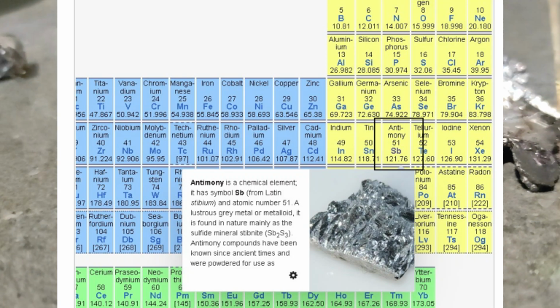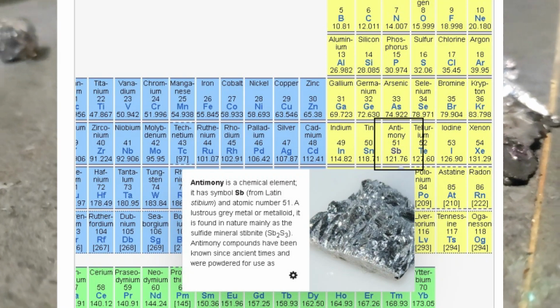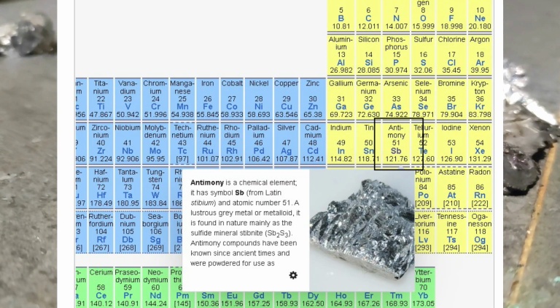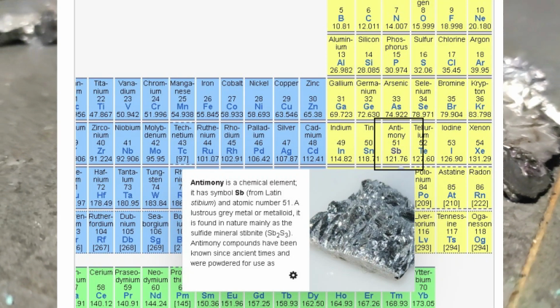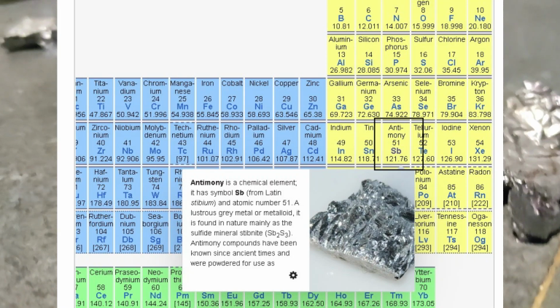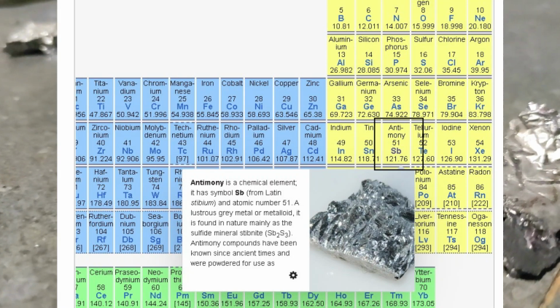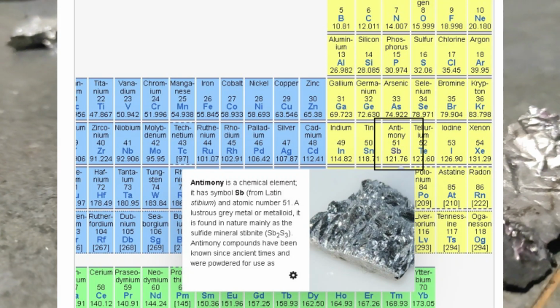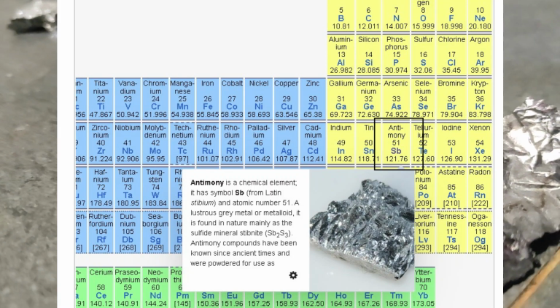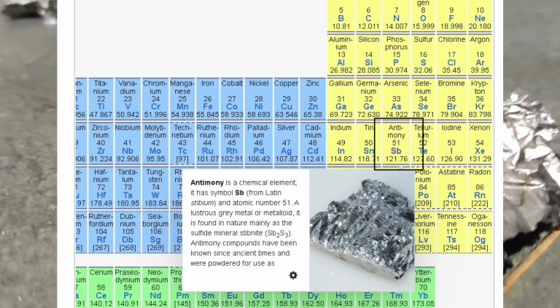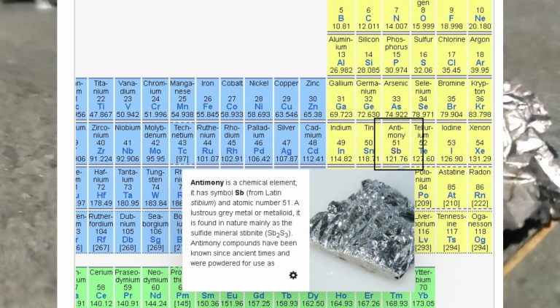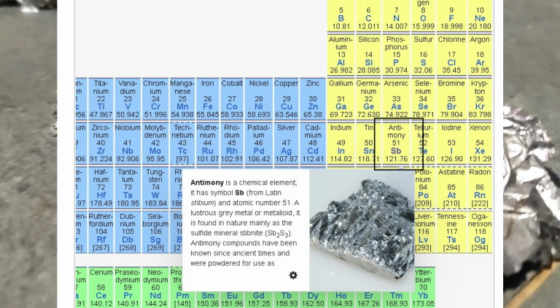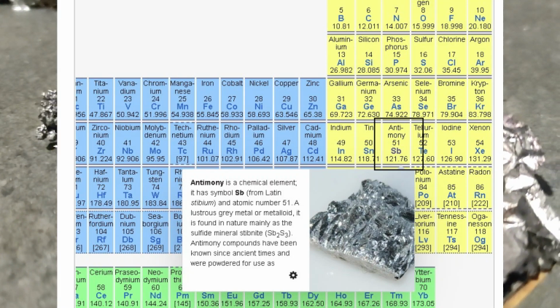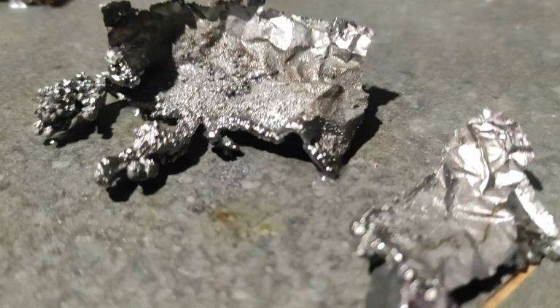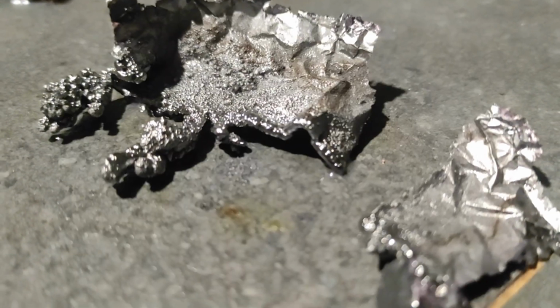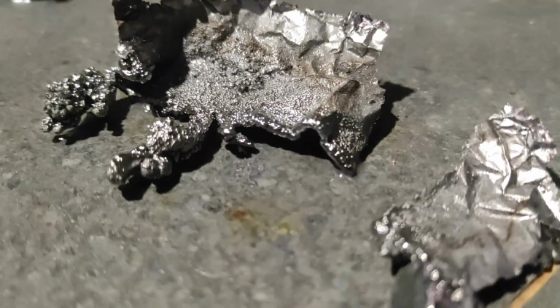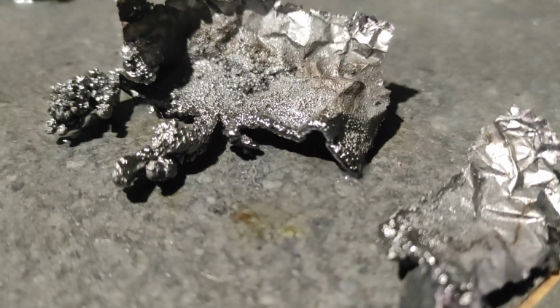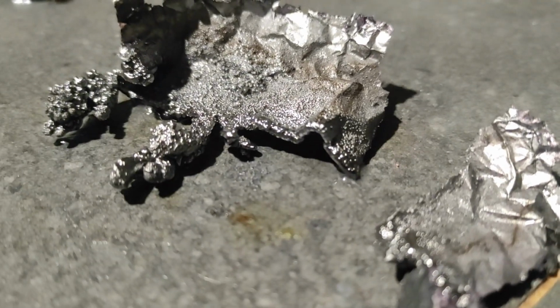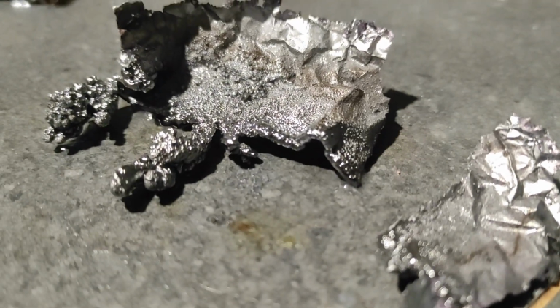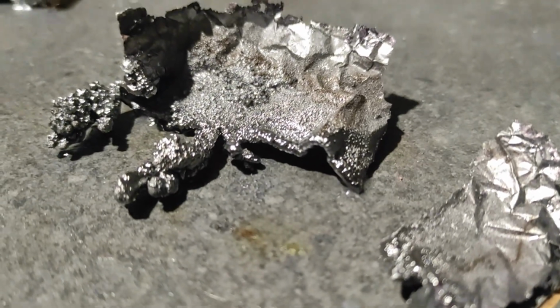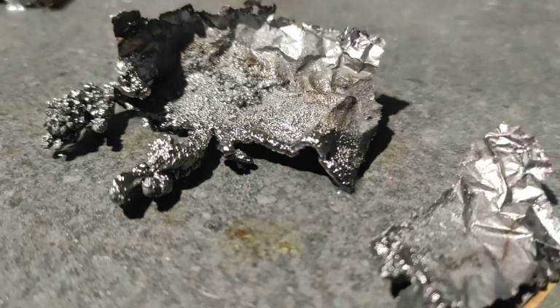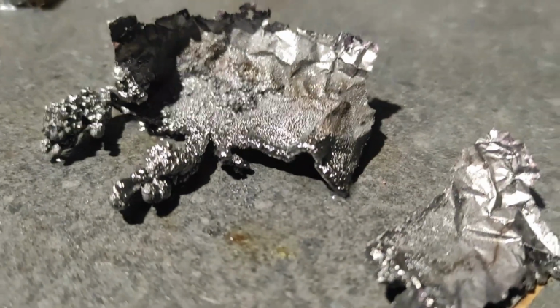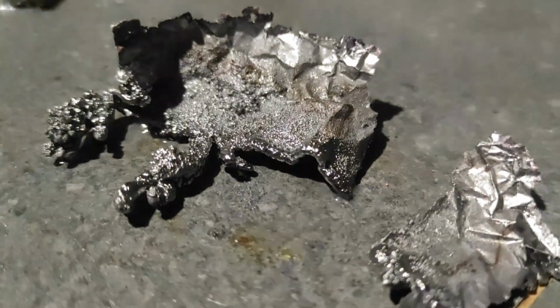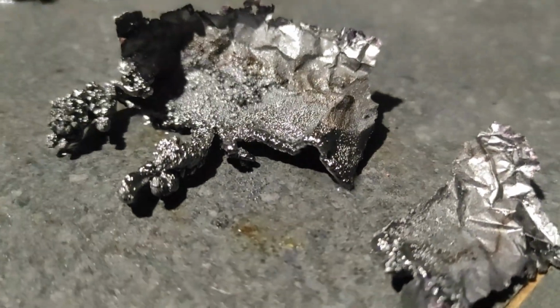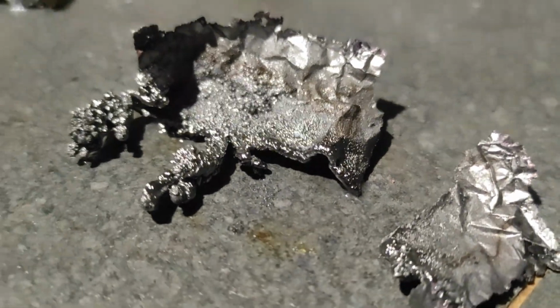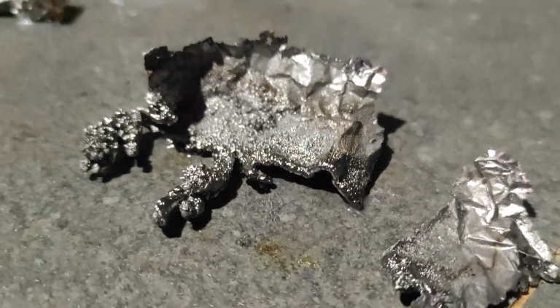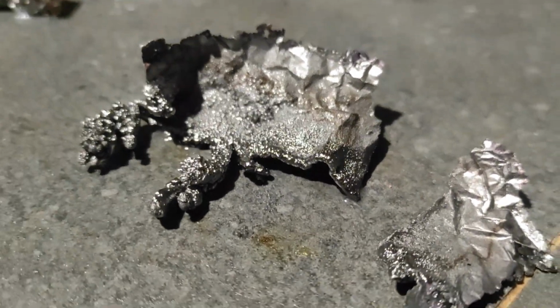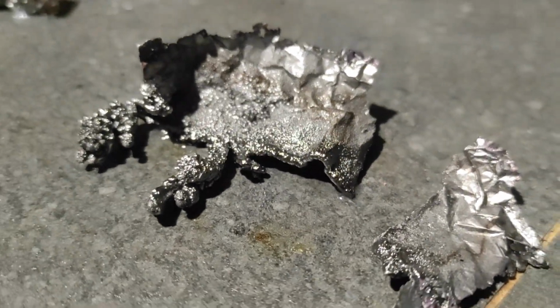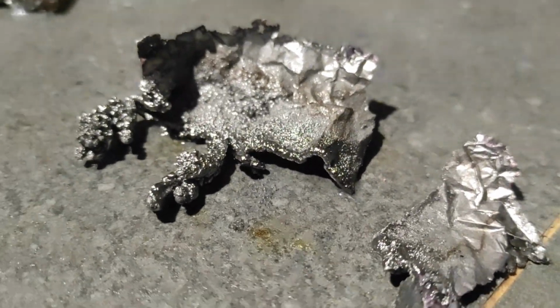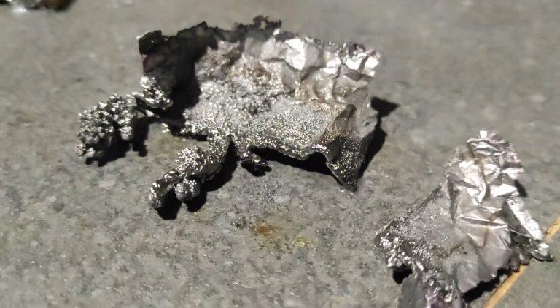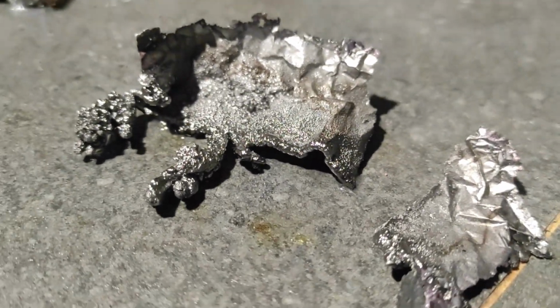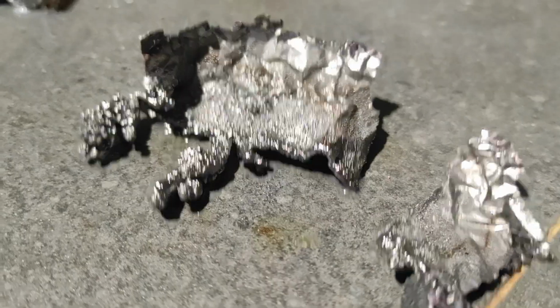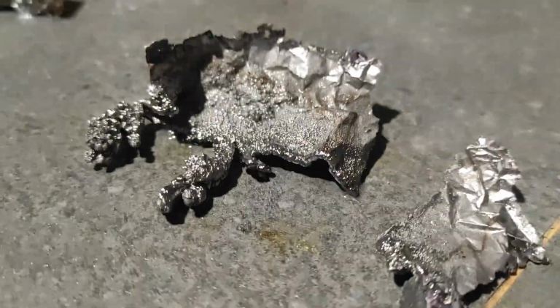Anyway, in this video I'm going to show you my attempt at making this explosive allotrope, starting with normal looking antimony.